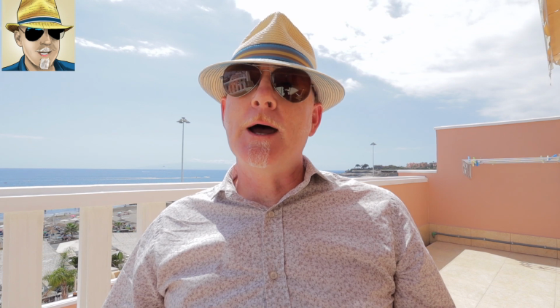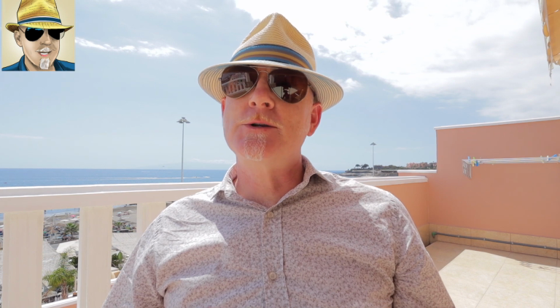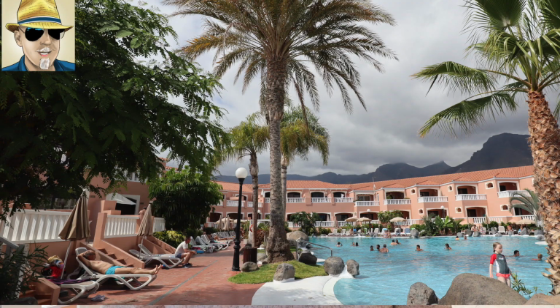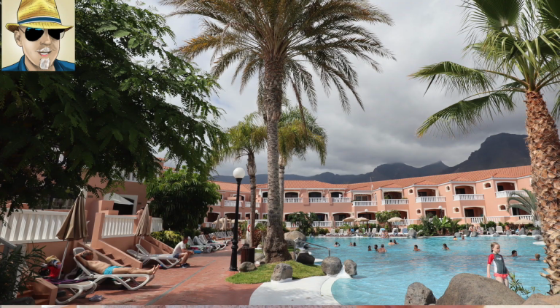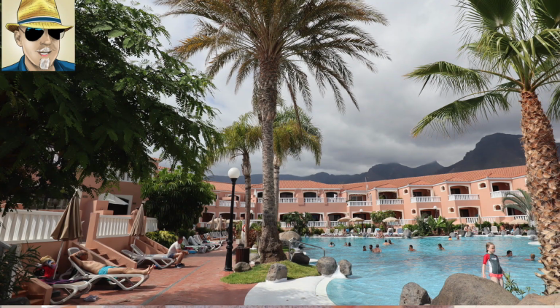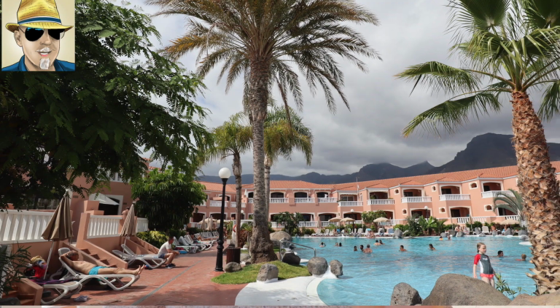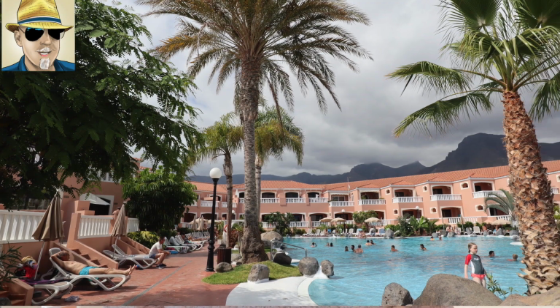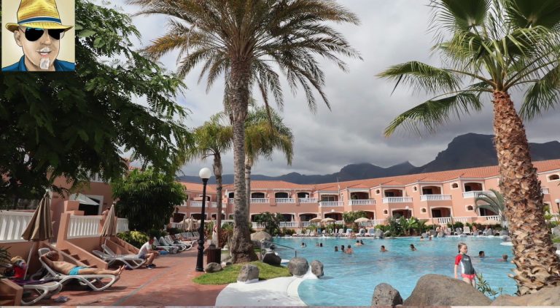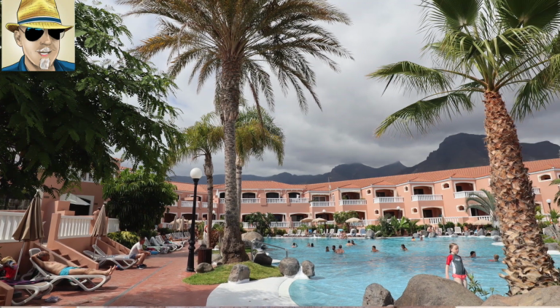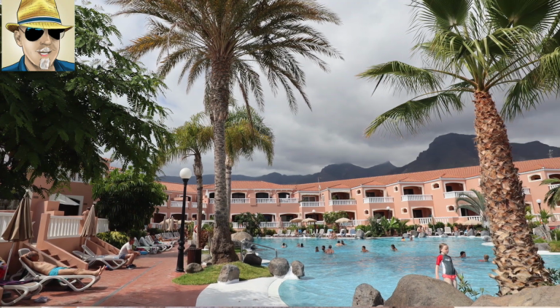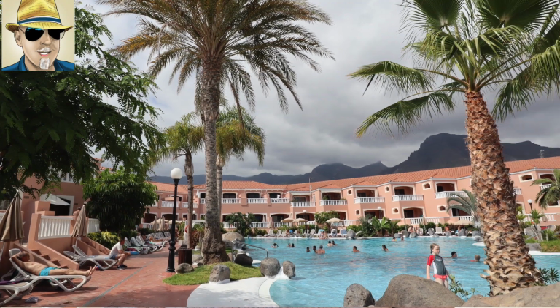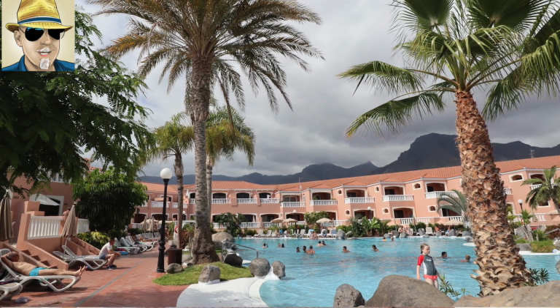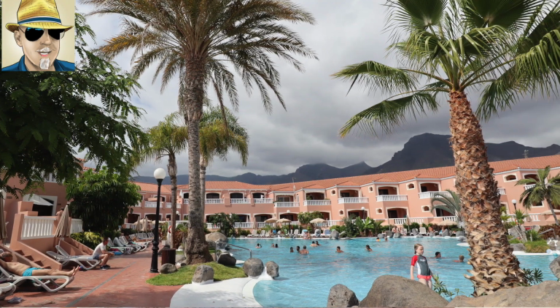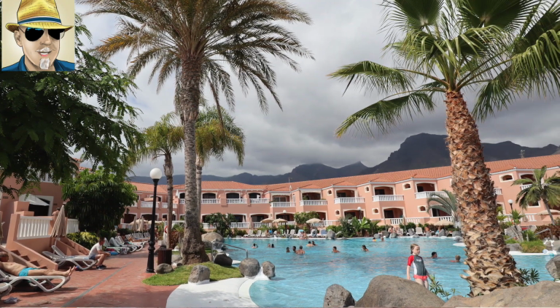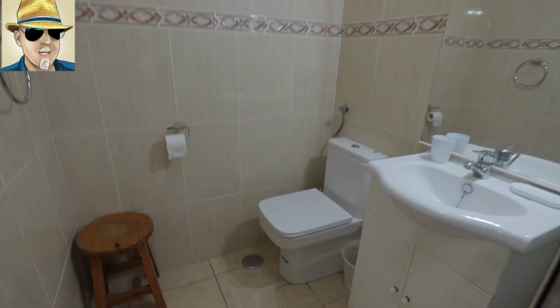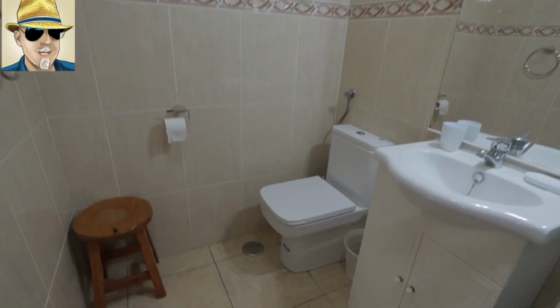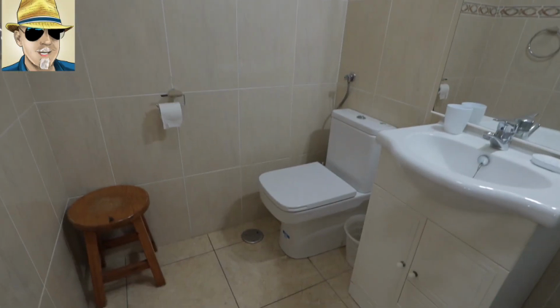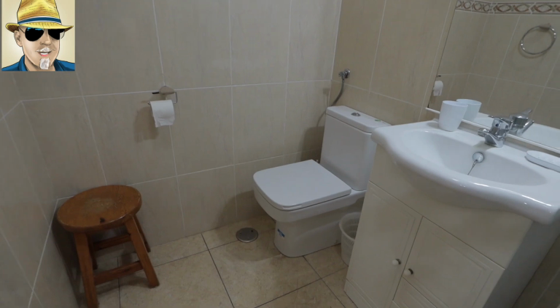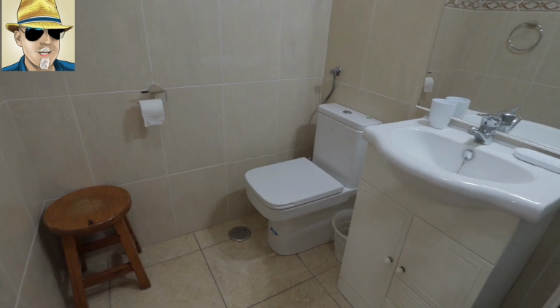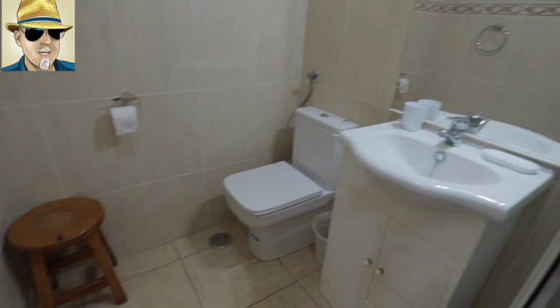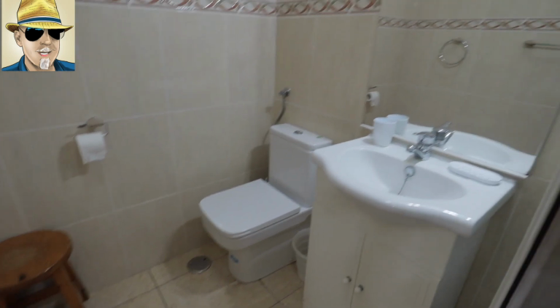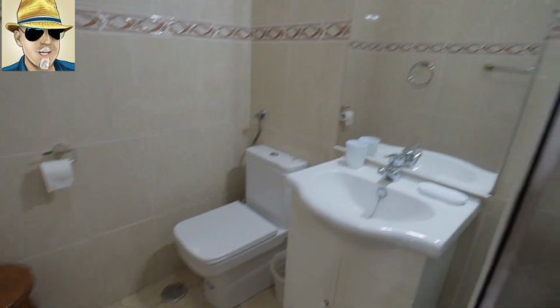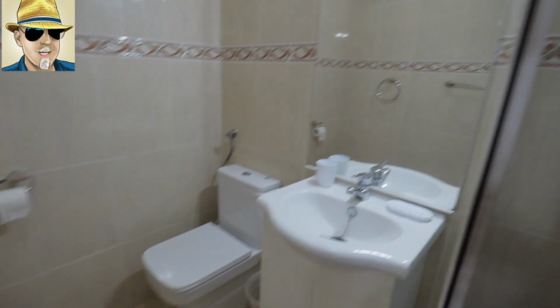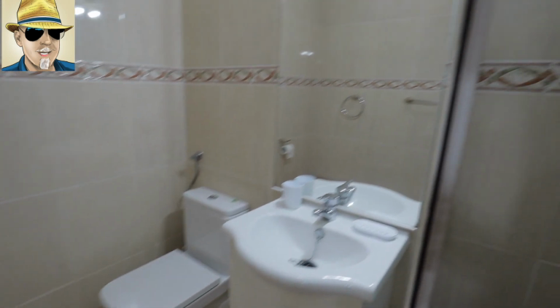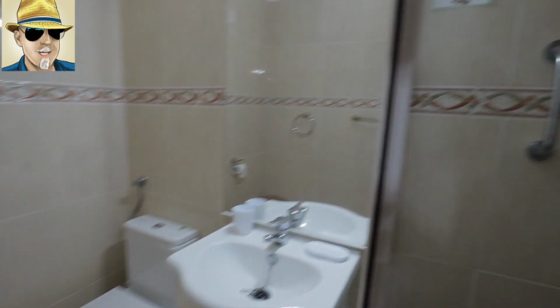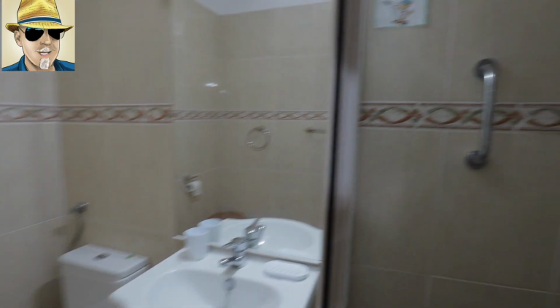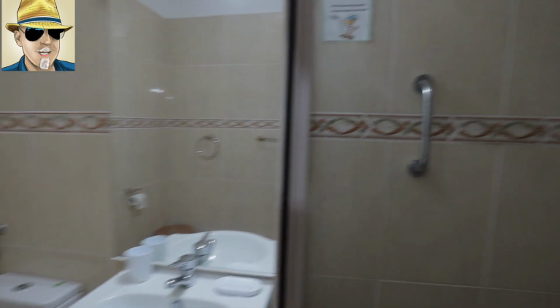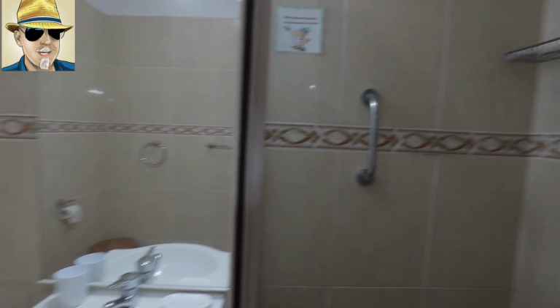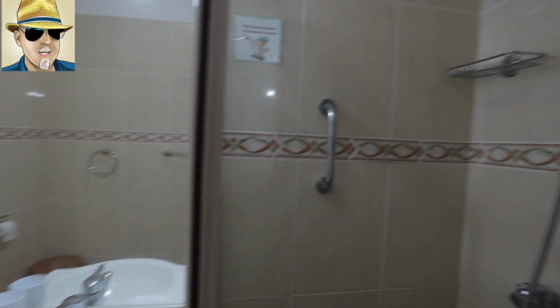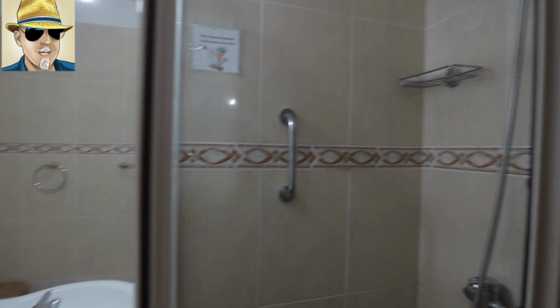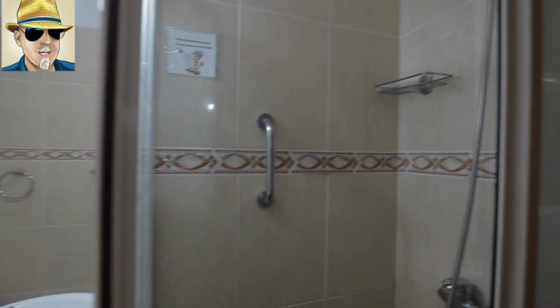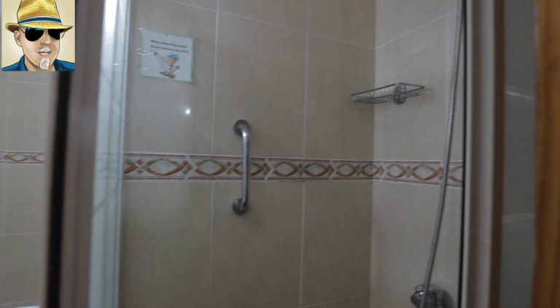It's on this complex with a great community pool as well. And we've got a toilet, hand basin, and a shower.